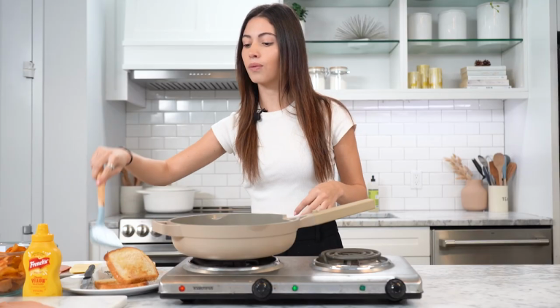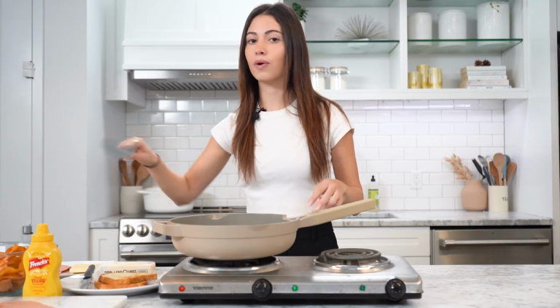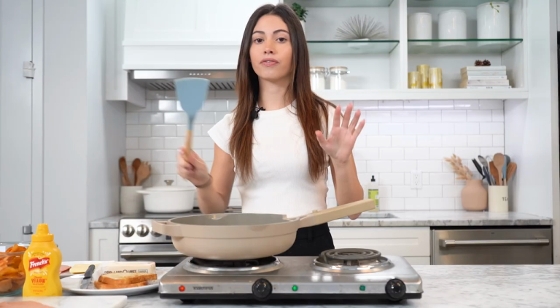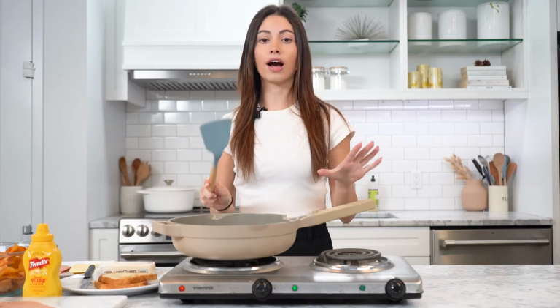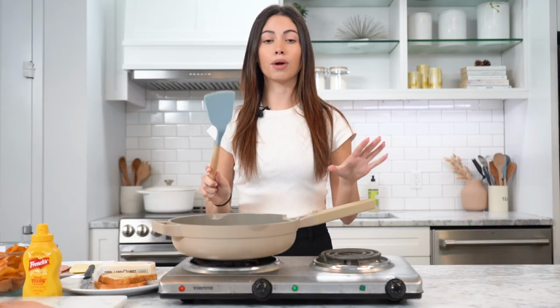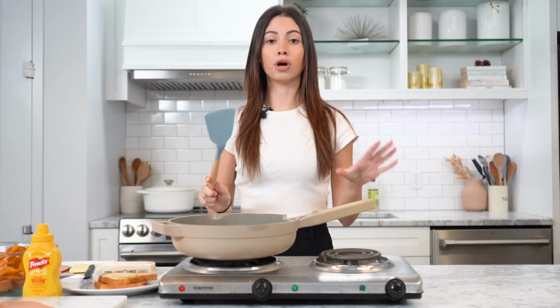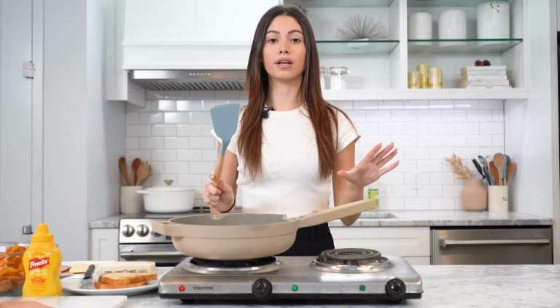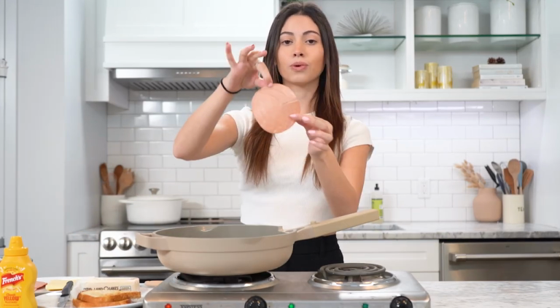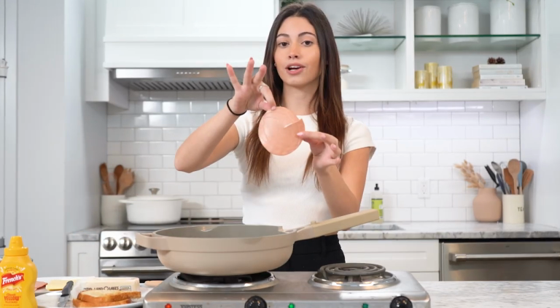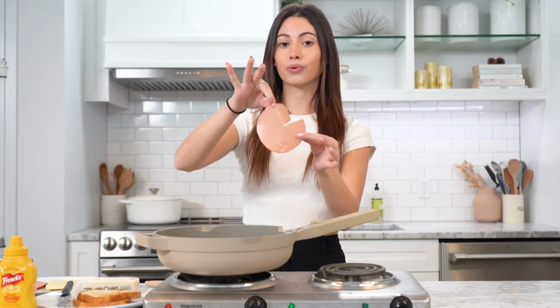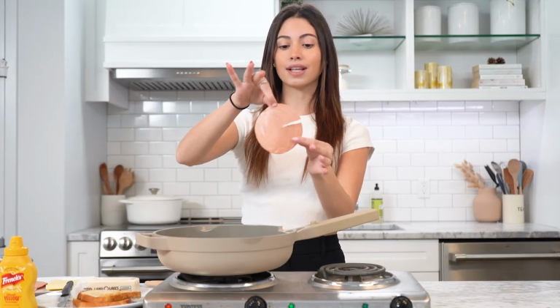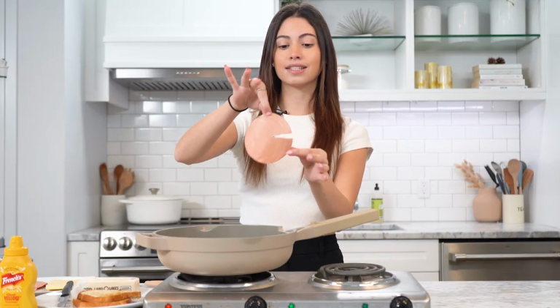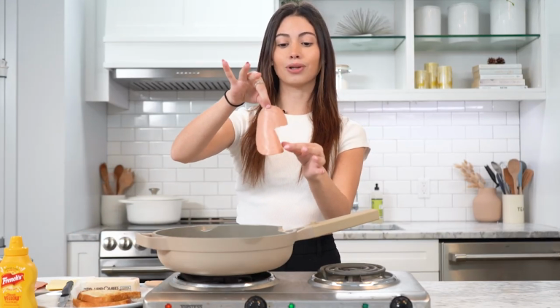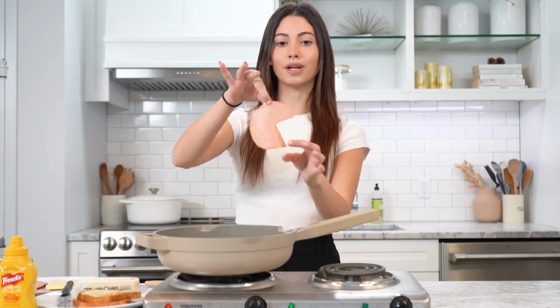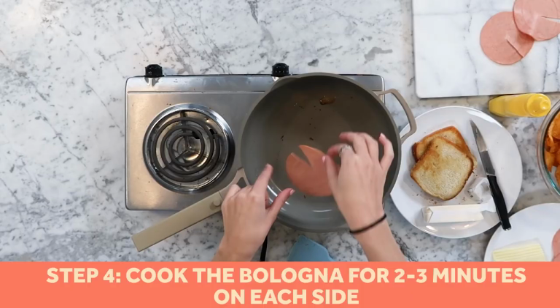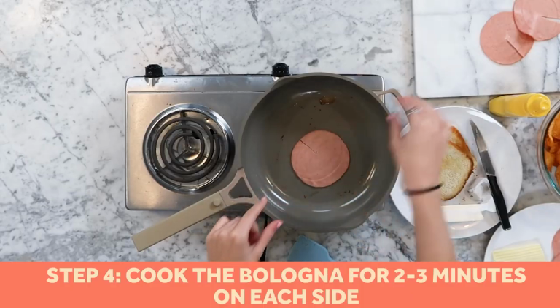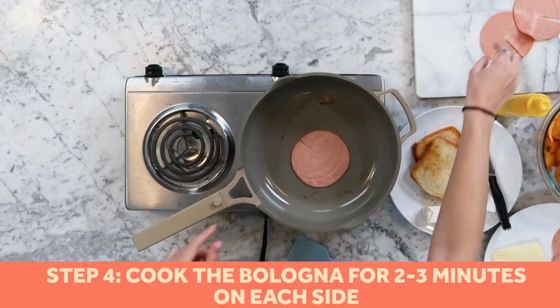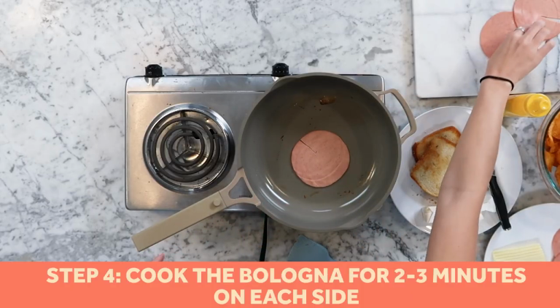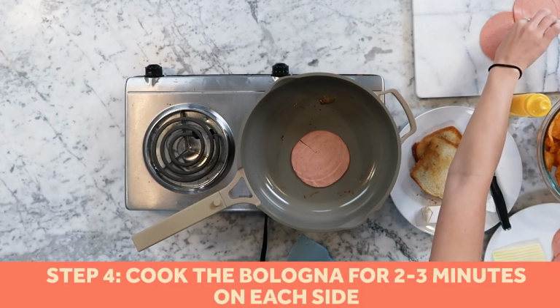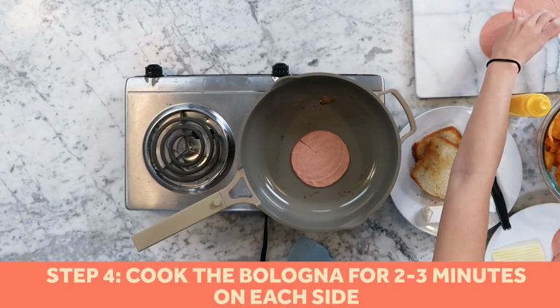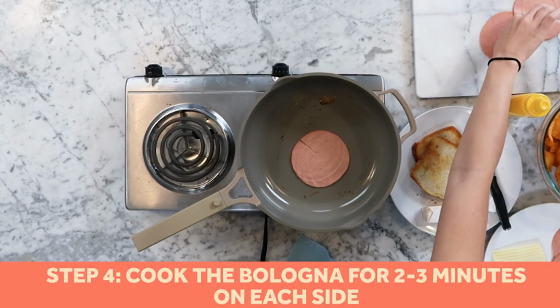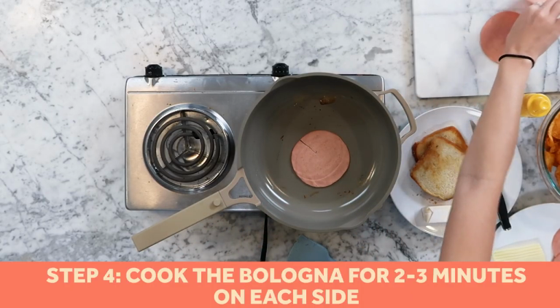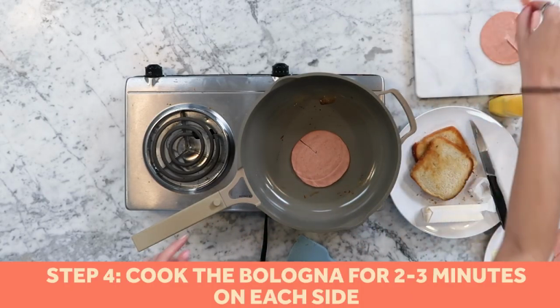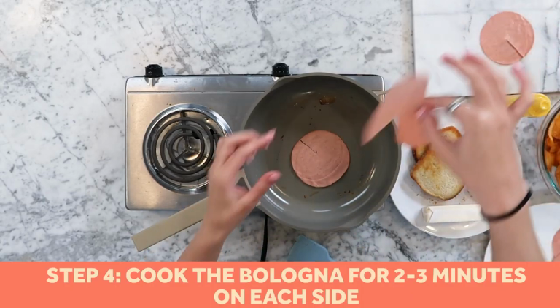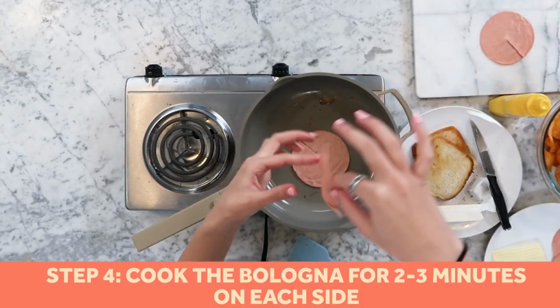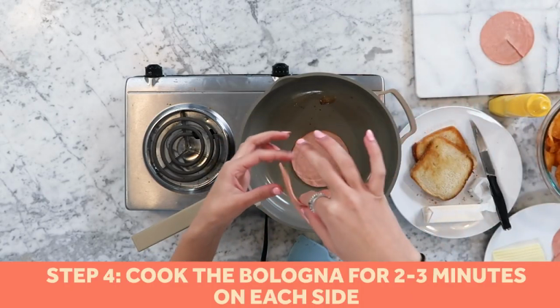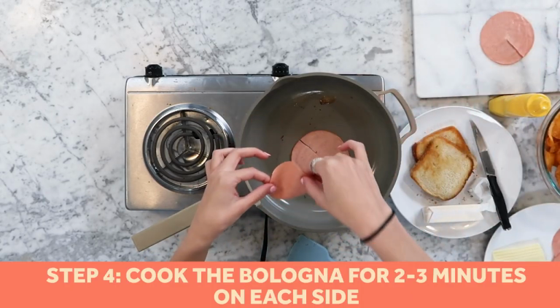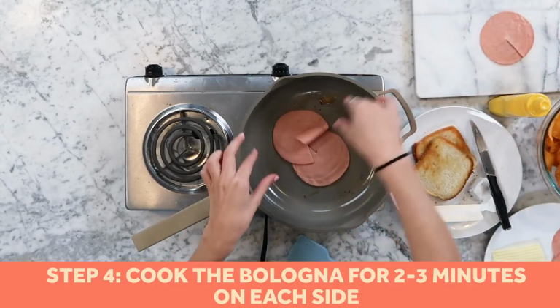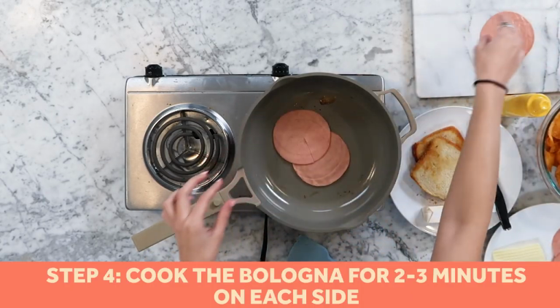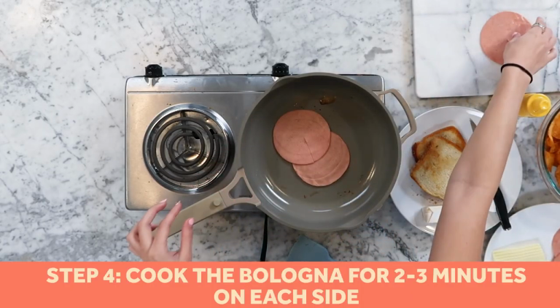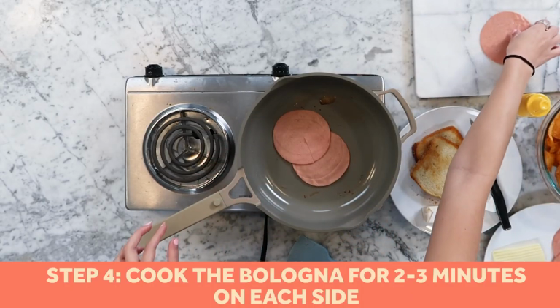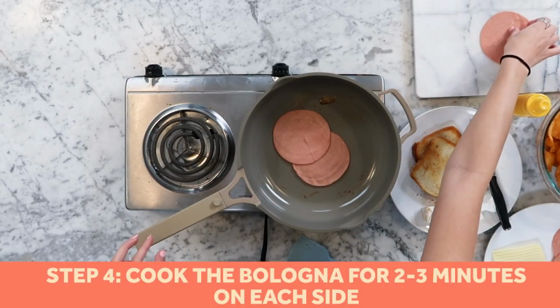Now we're going to fry our bologna. We're gonna get our three slices of bologna — oh, it's sizzling up! We're gonna add all our bologna and just wait for it to get all sizzled up.